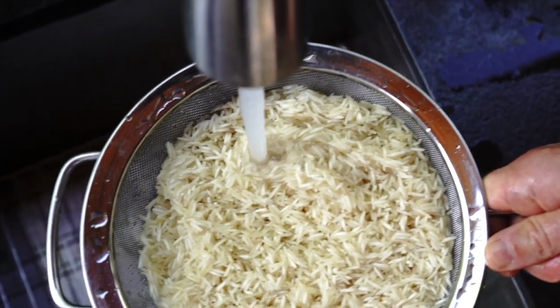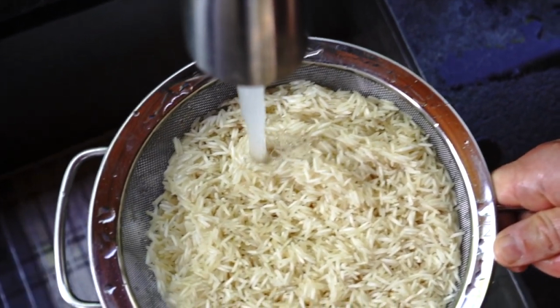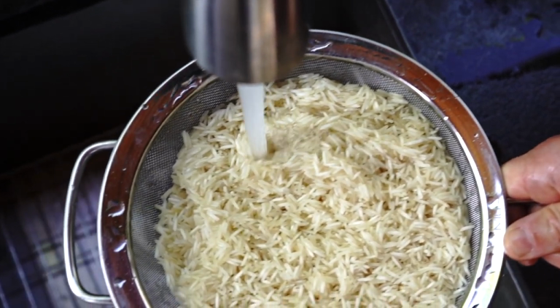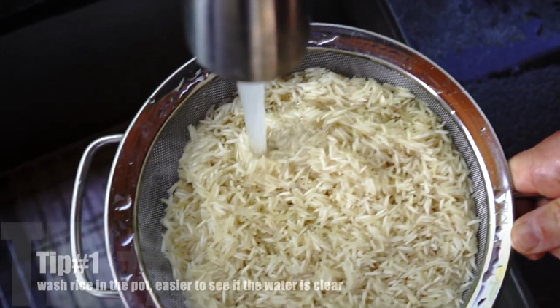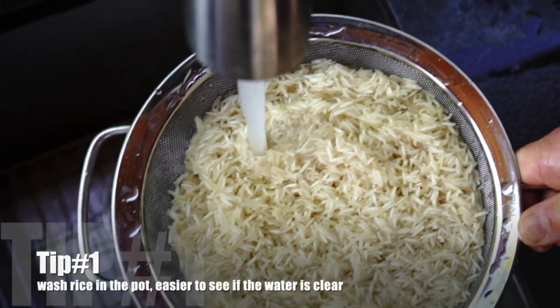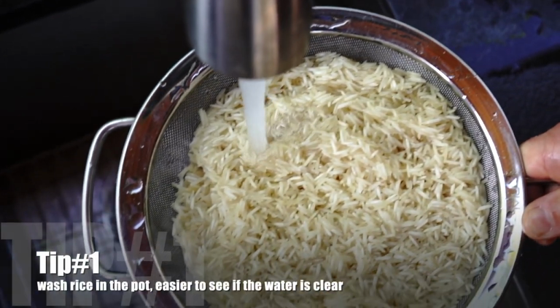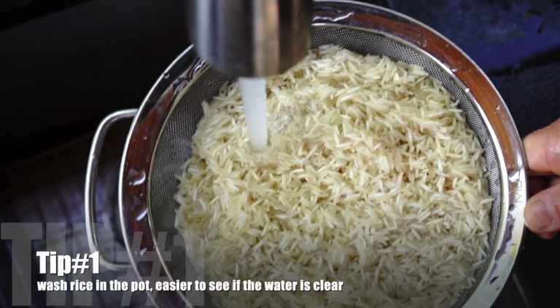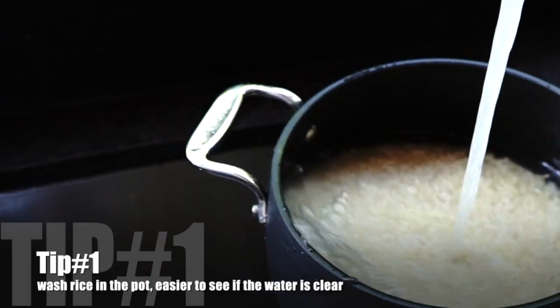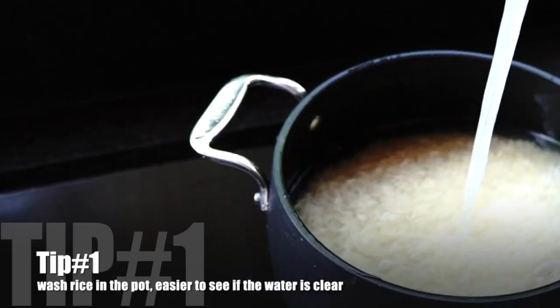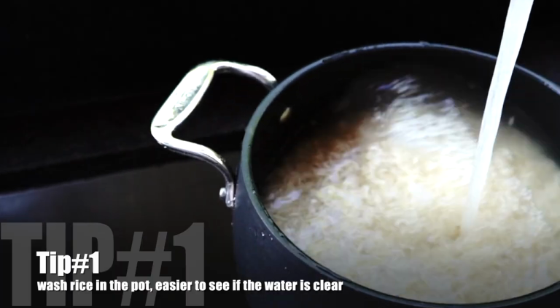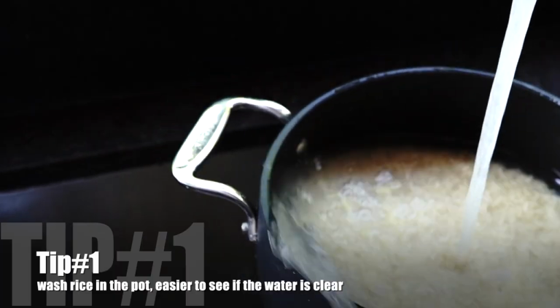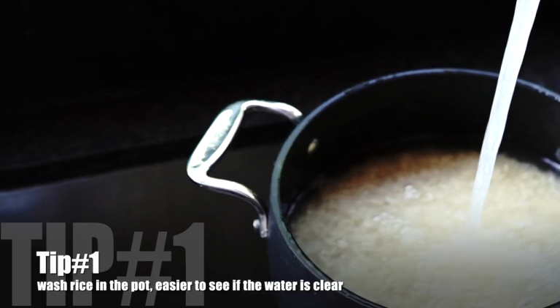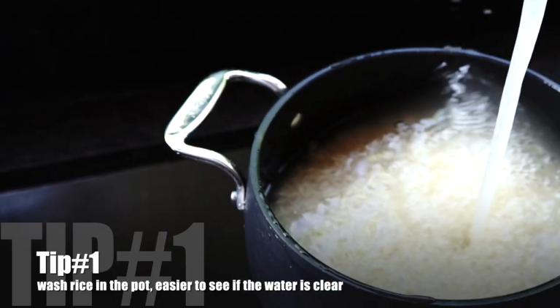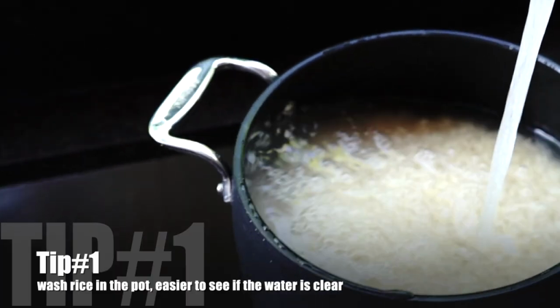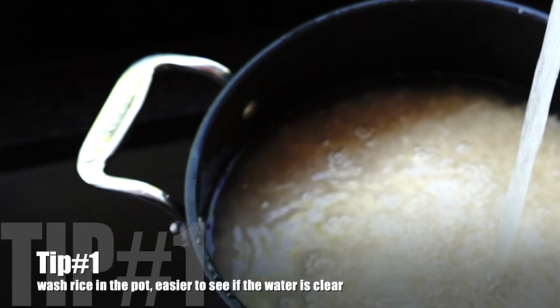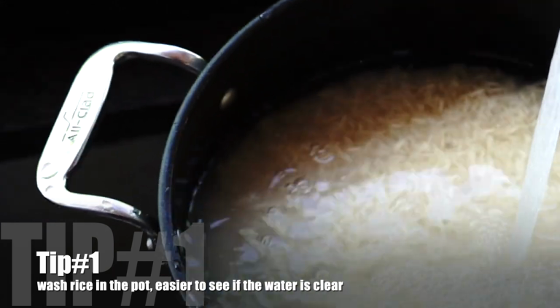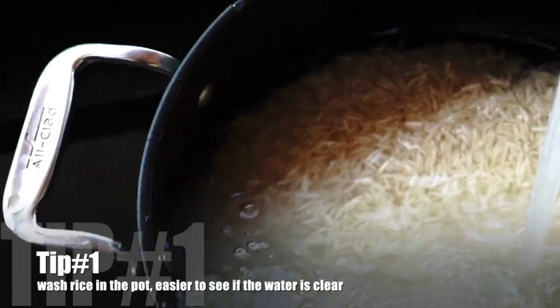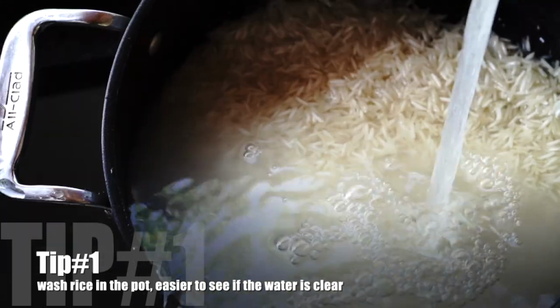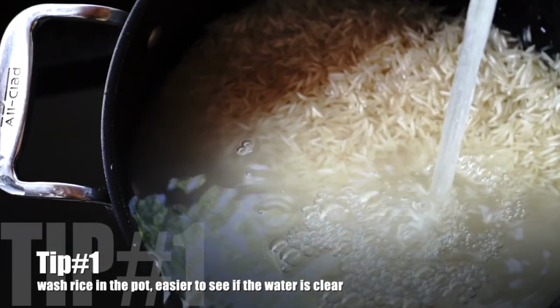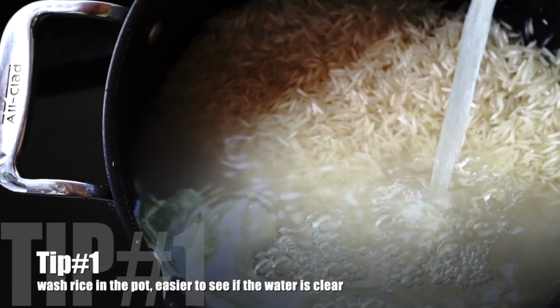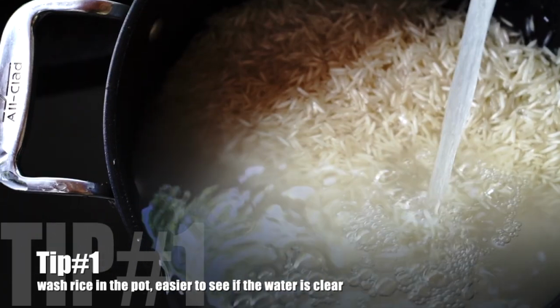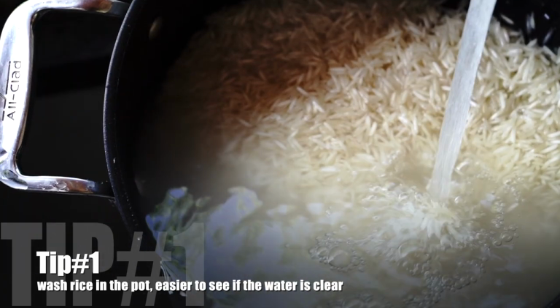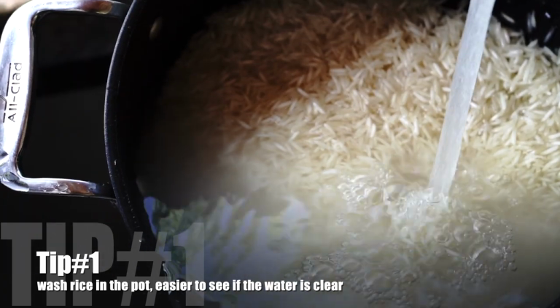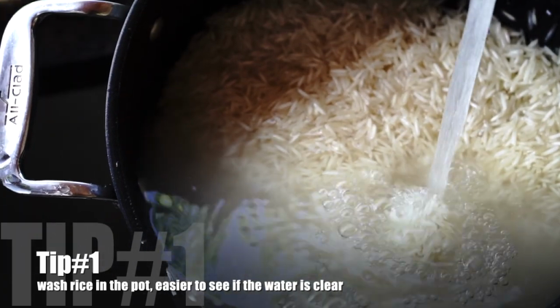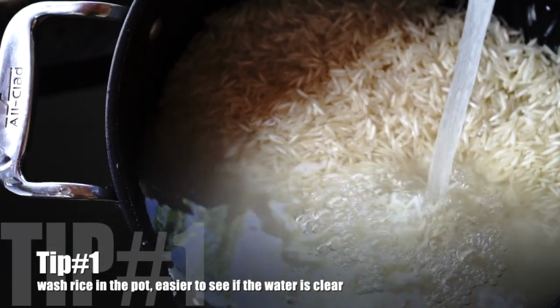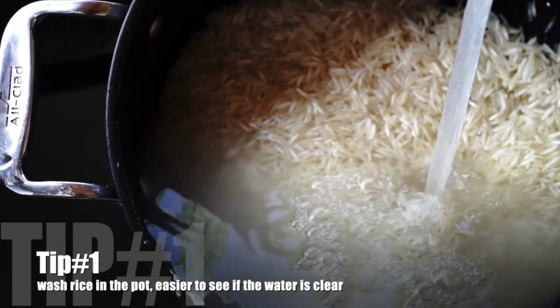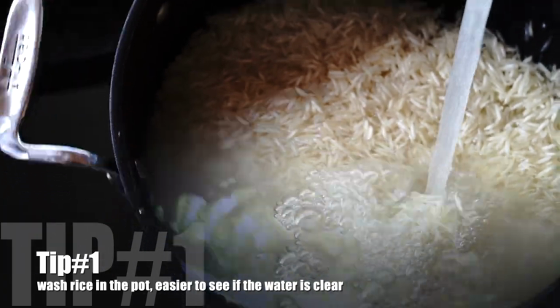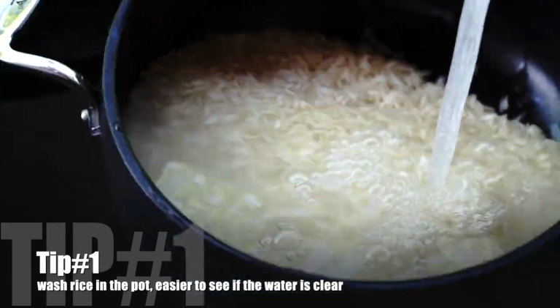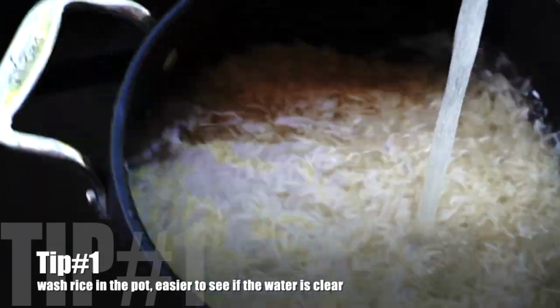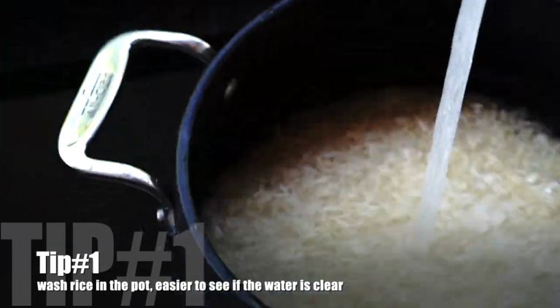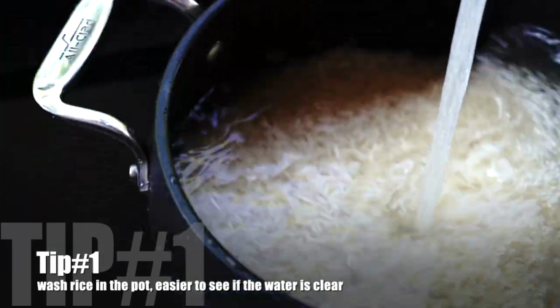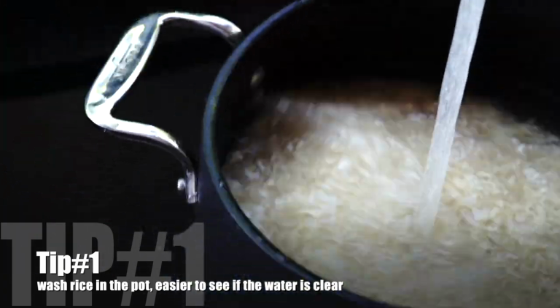Wash the rice really well. You need to remove most of the starch and get the water as clear as possible. Tip 1: Washing in a pot is a bit better — this way you can actually see when the water becomes clear.